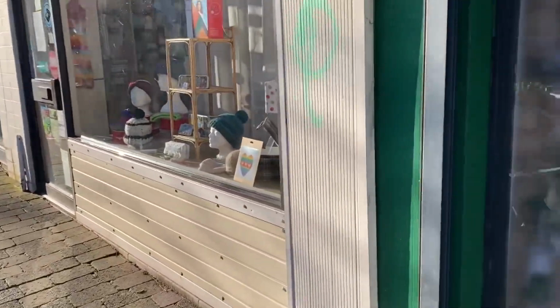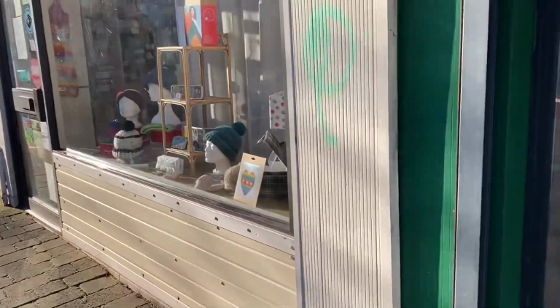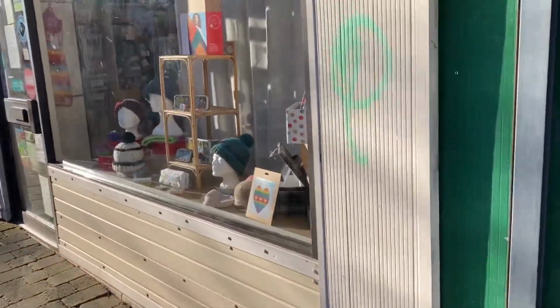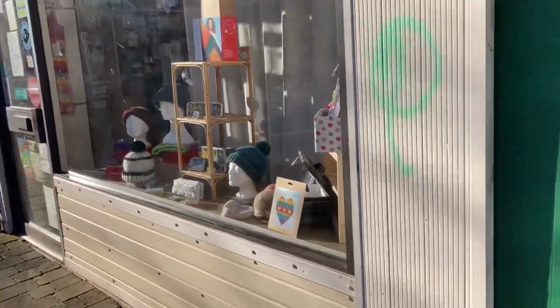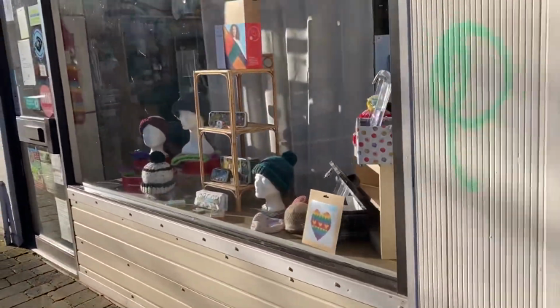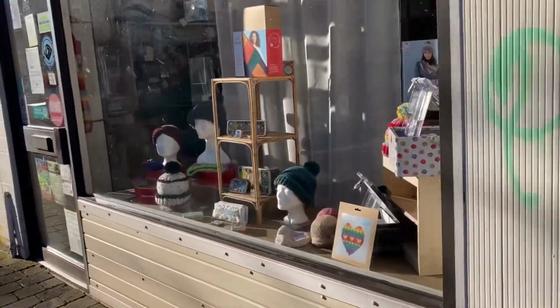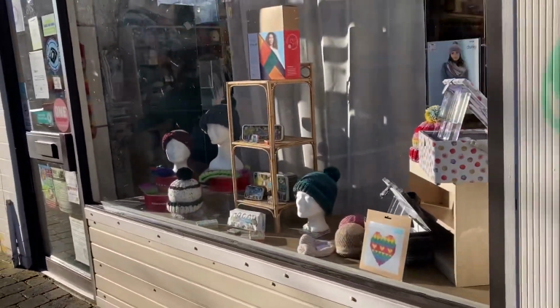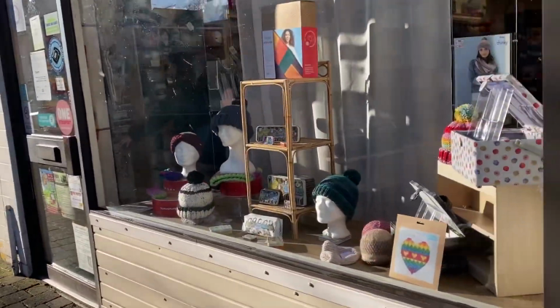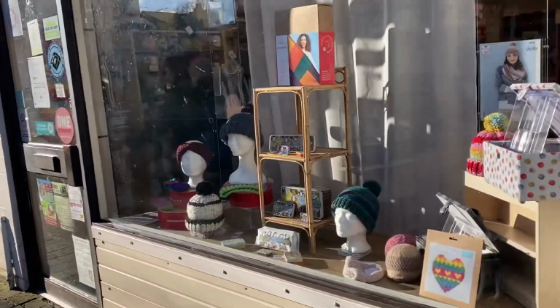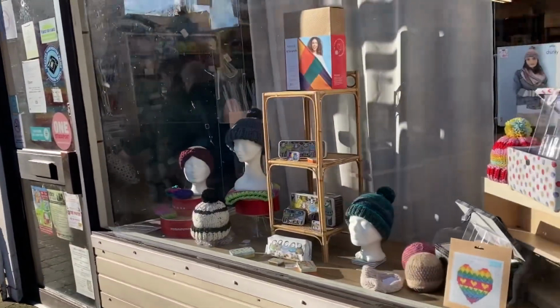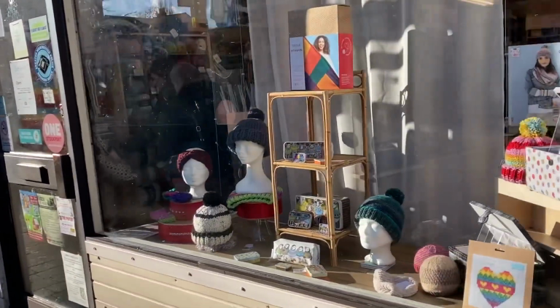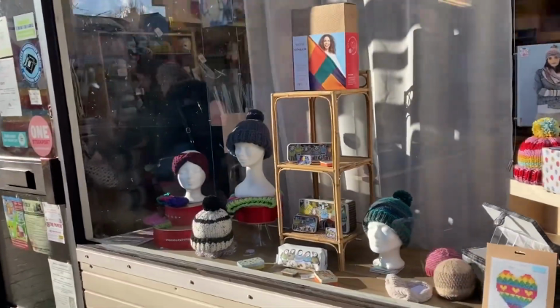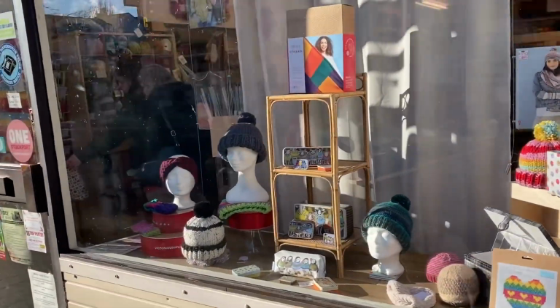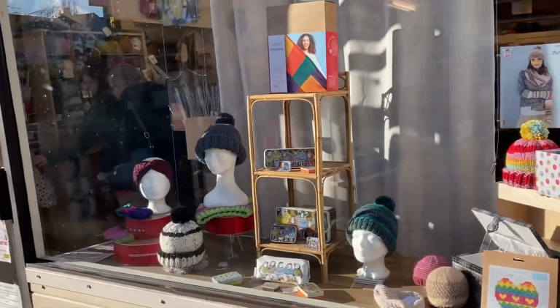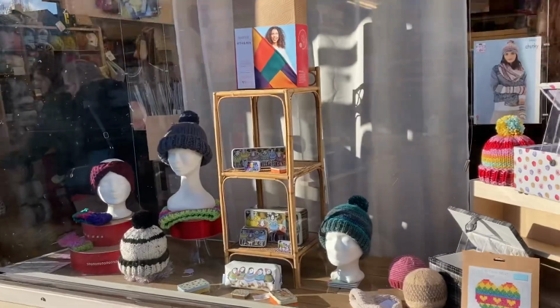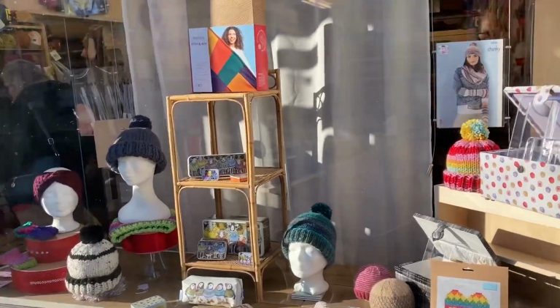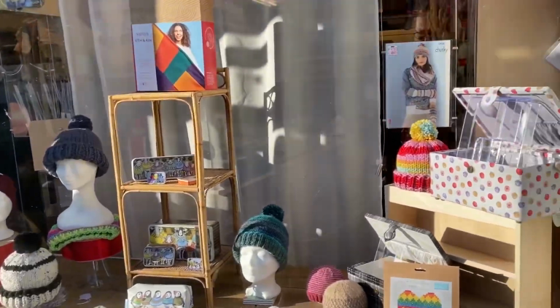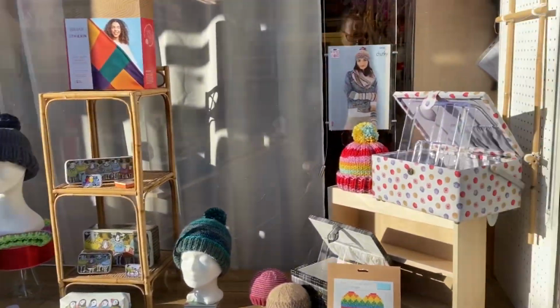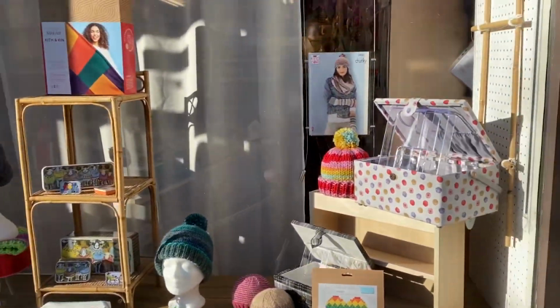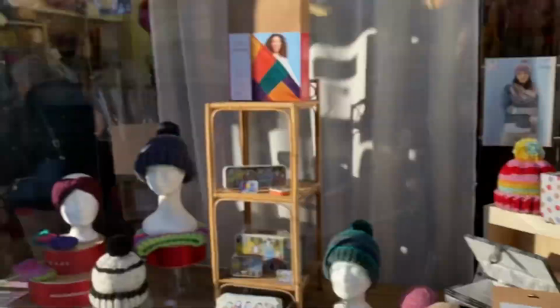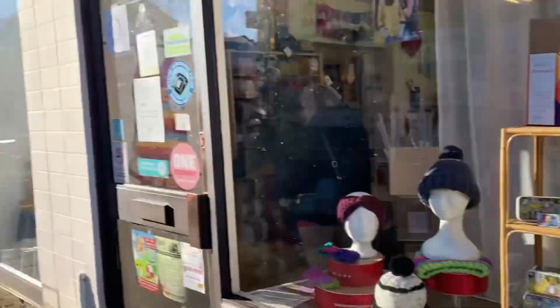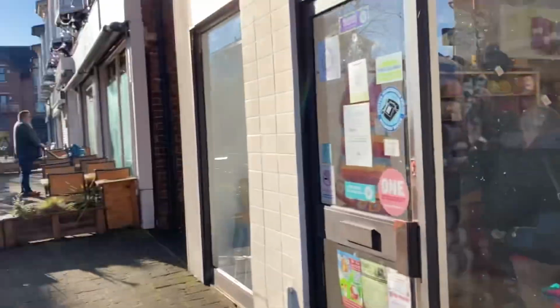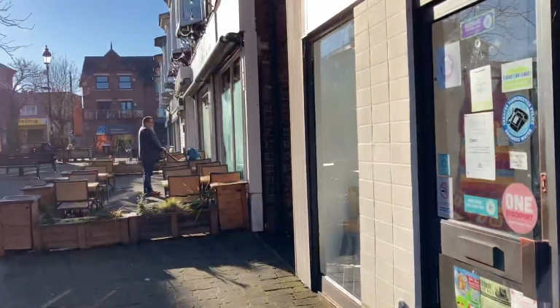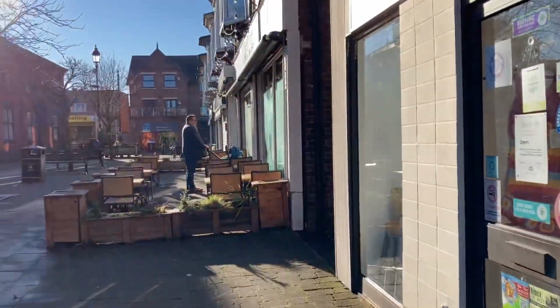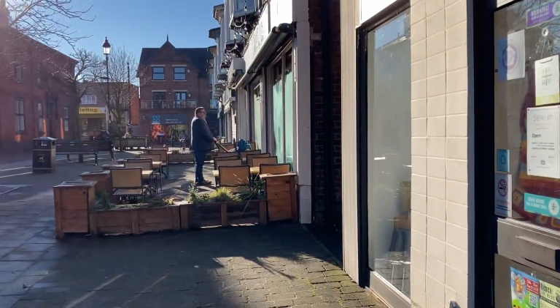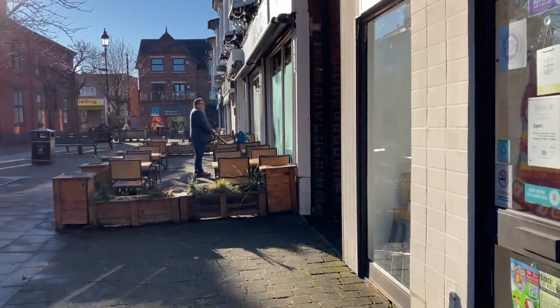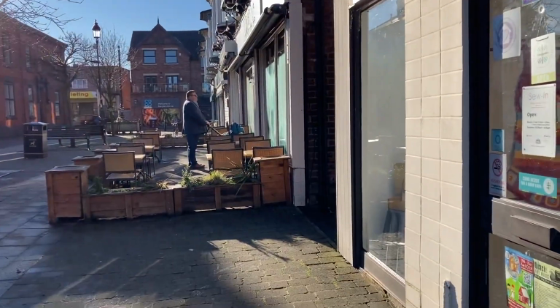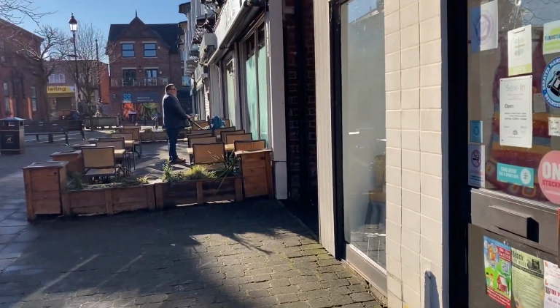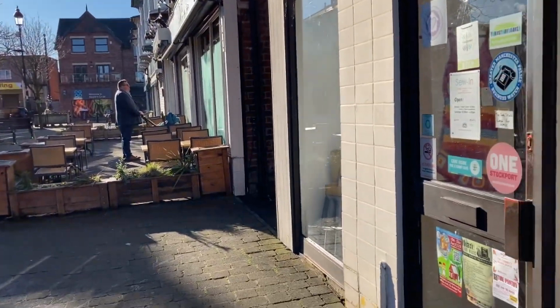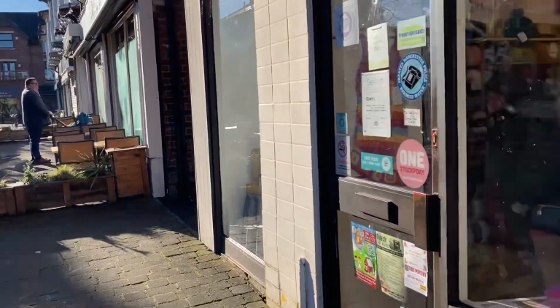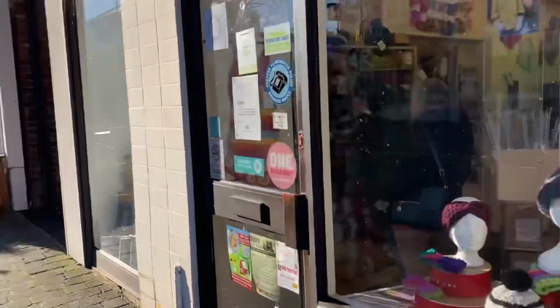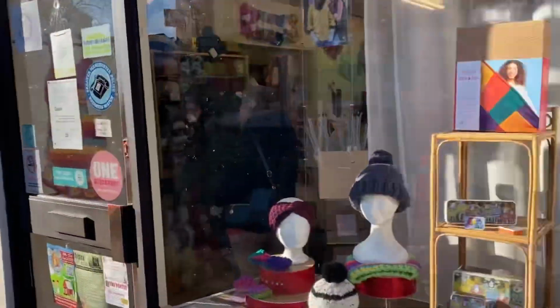It's a really nice wool shop. I'm going to go in there and then head to the cafe for coffee.